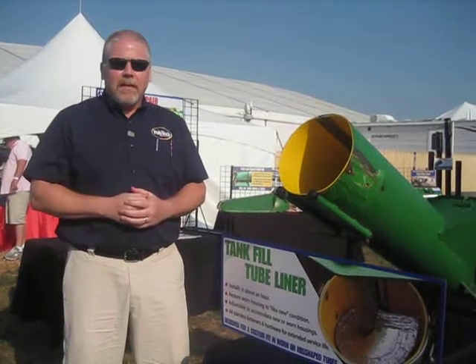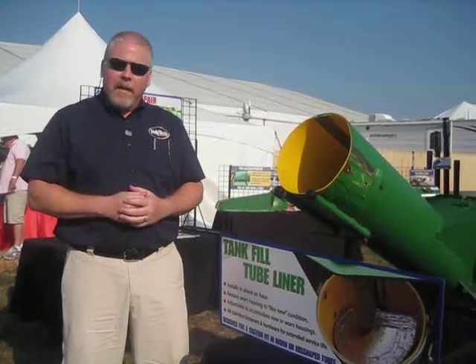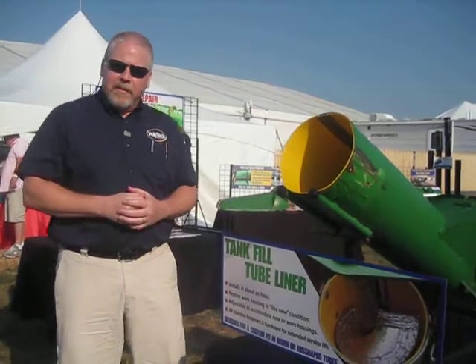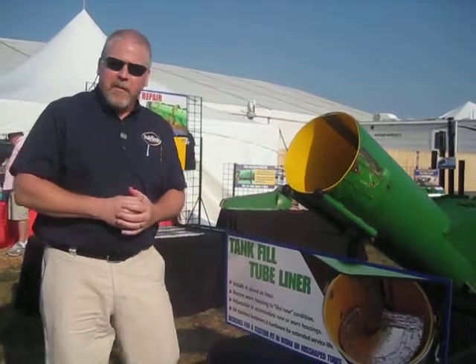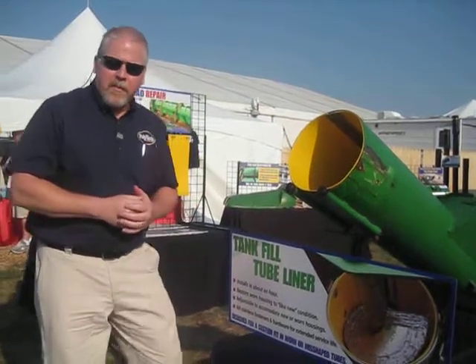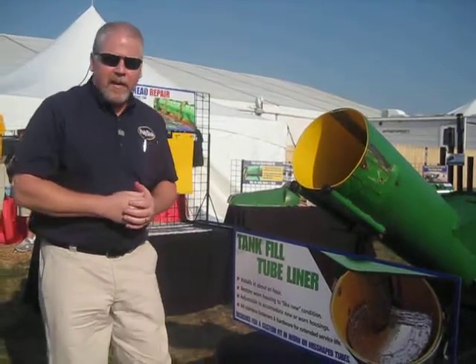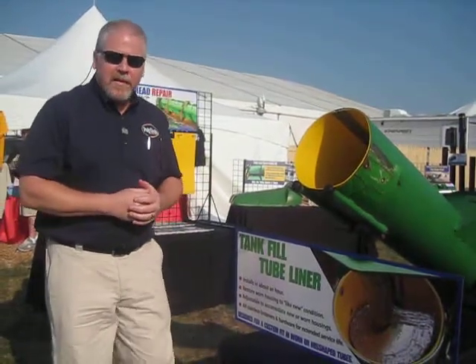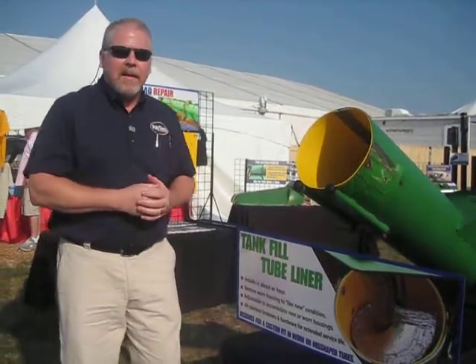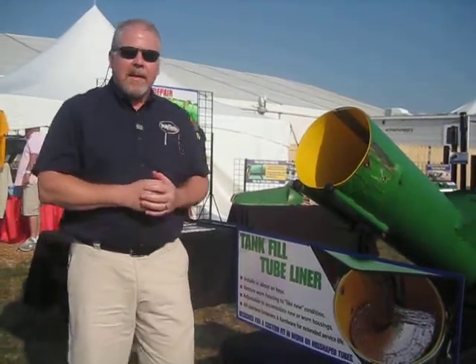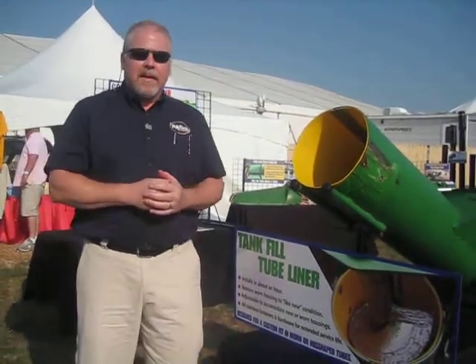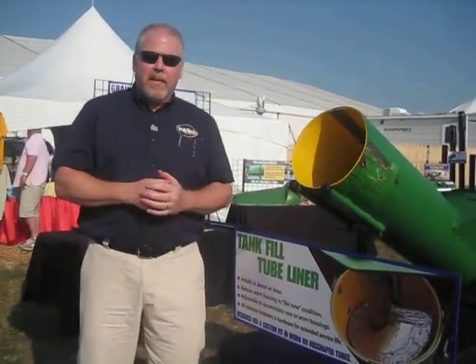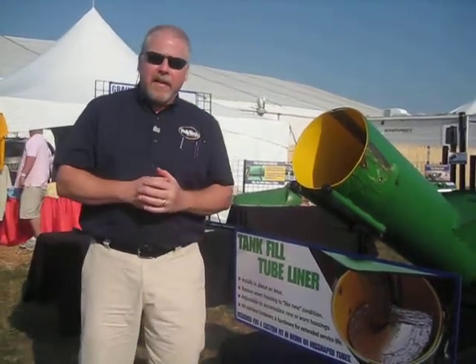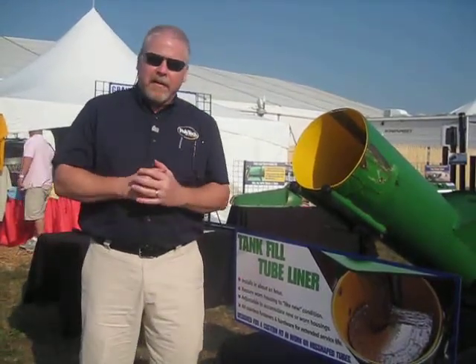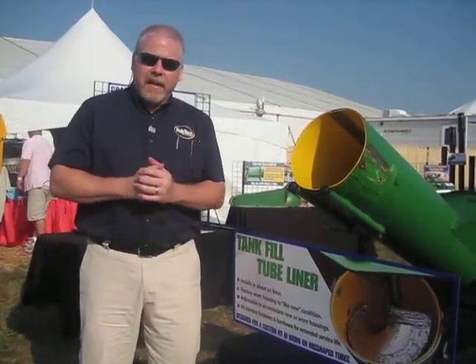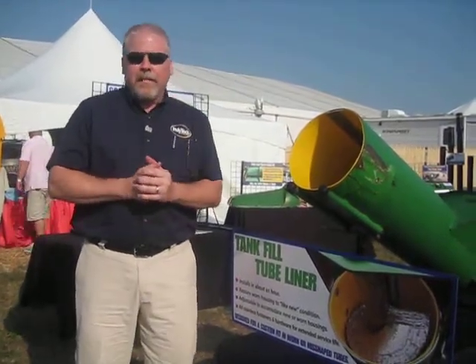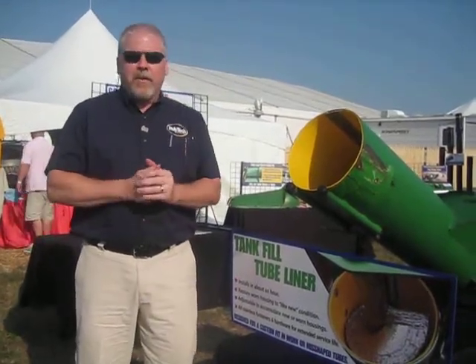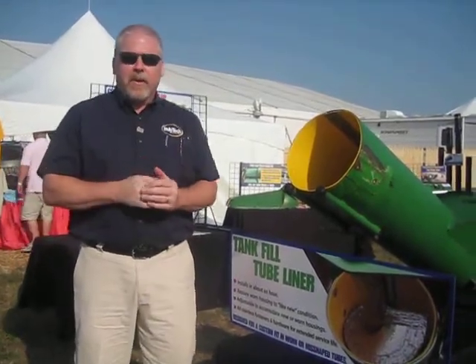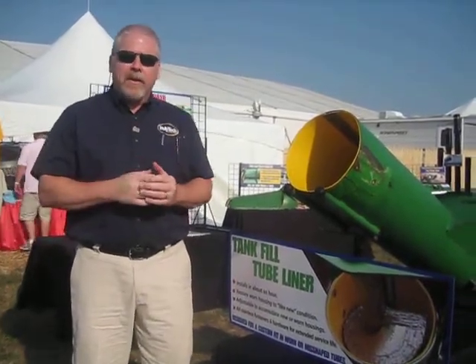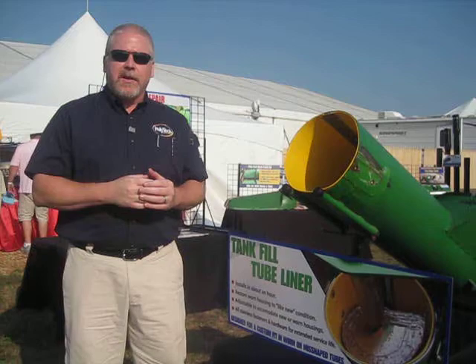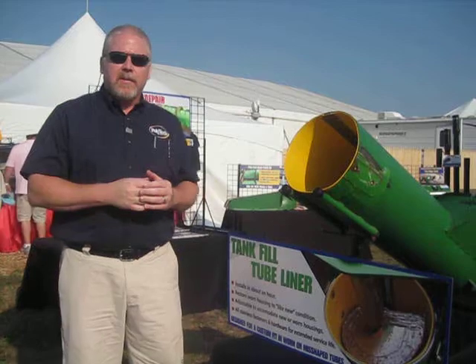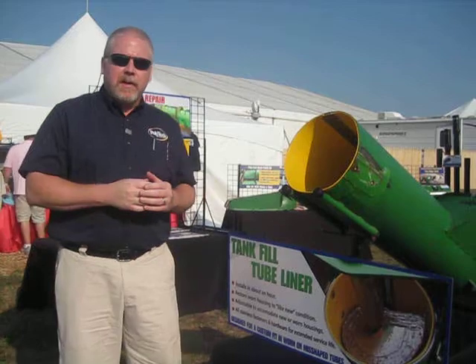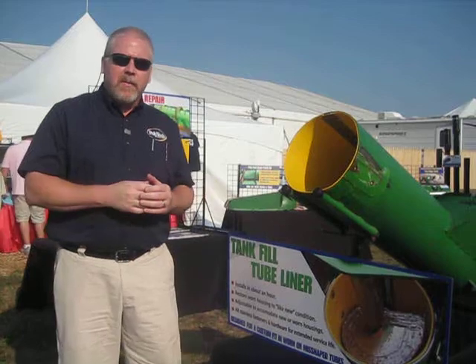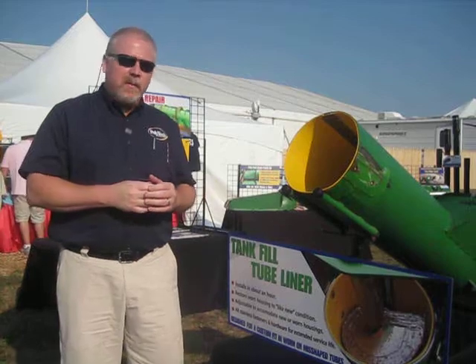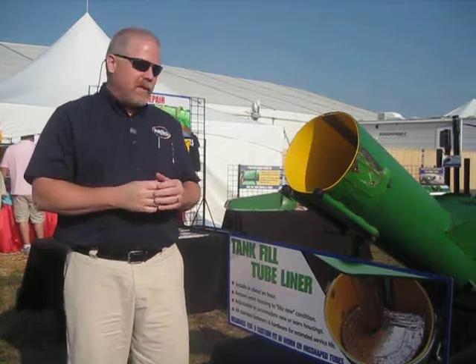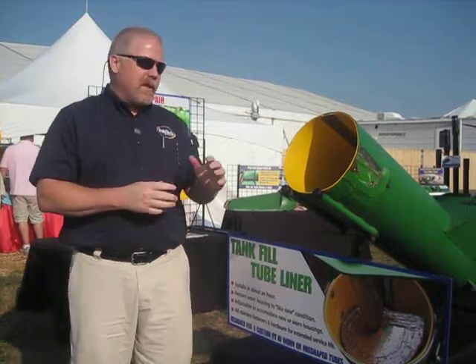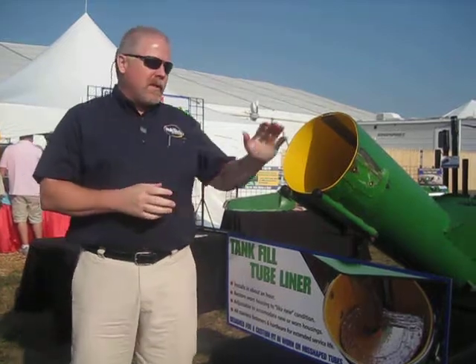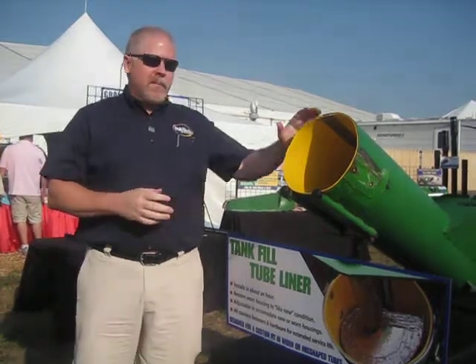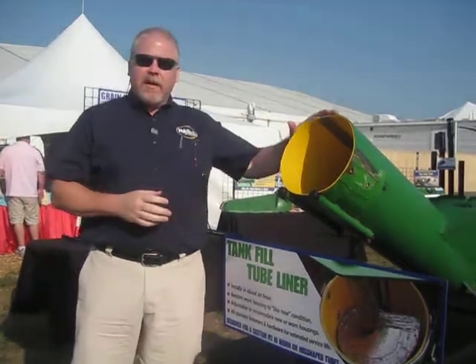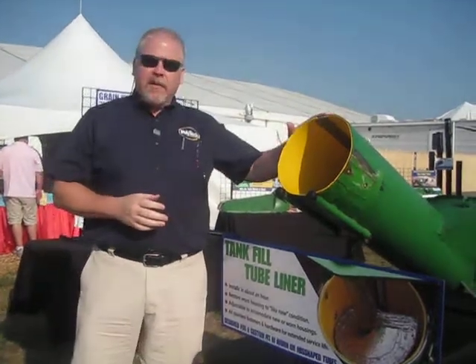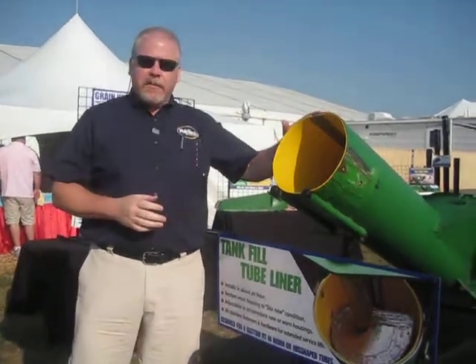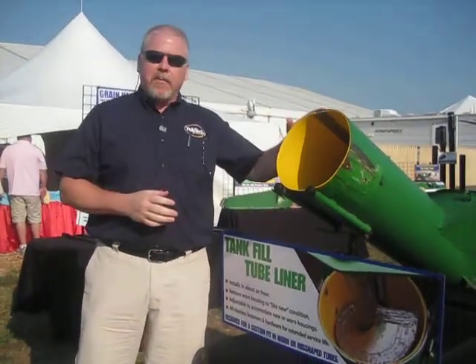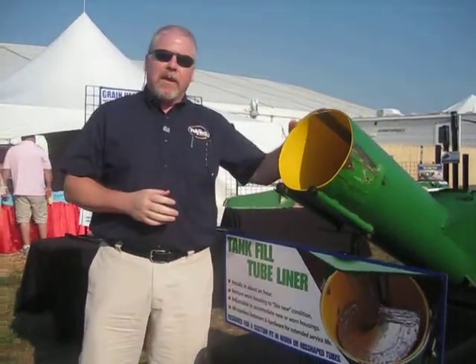Hey, I'm Jimmy with Polytech. We're out here today at Farm Progress Show going over something here — our new tube liner.